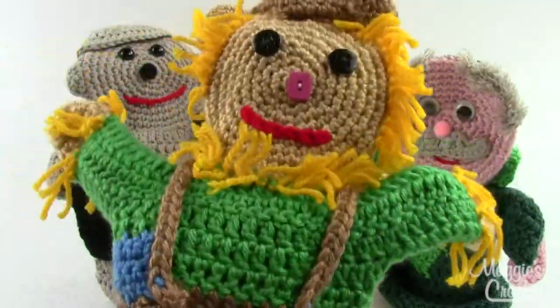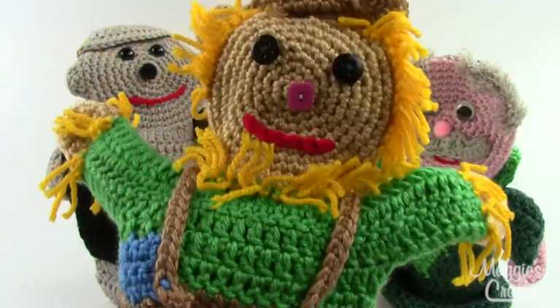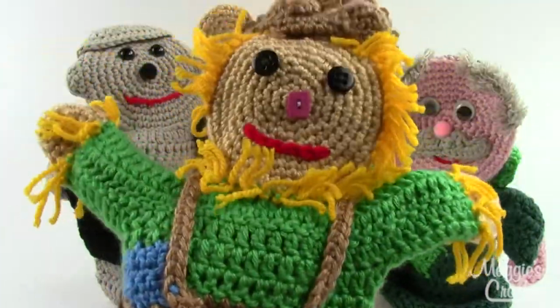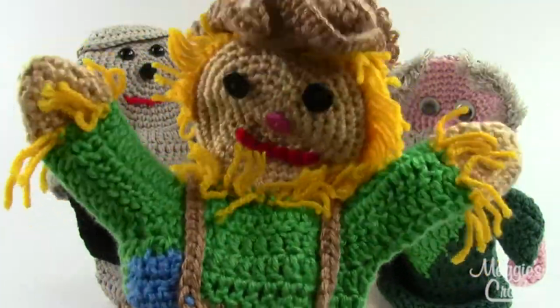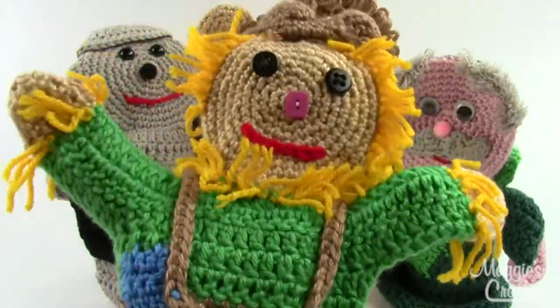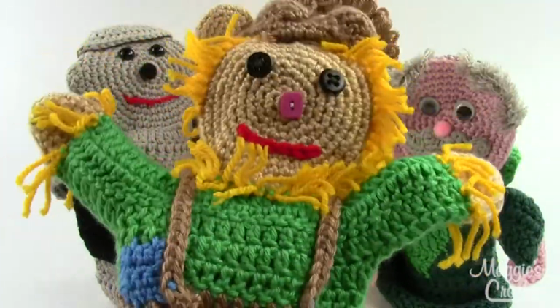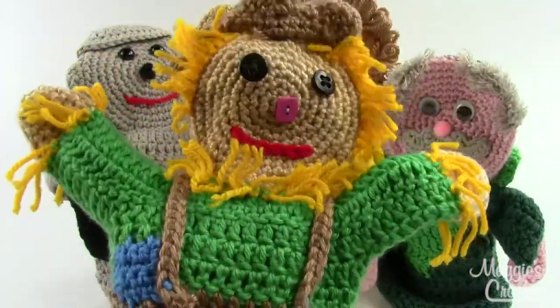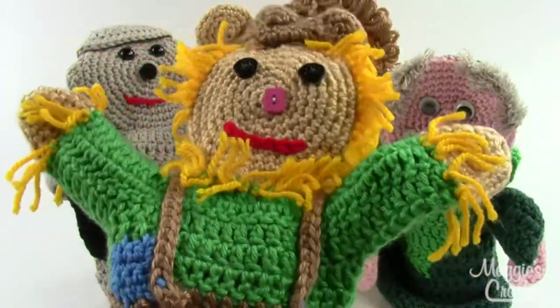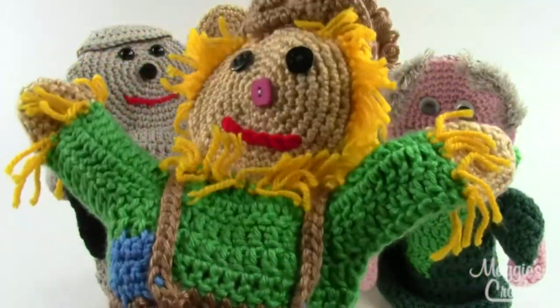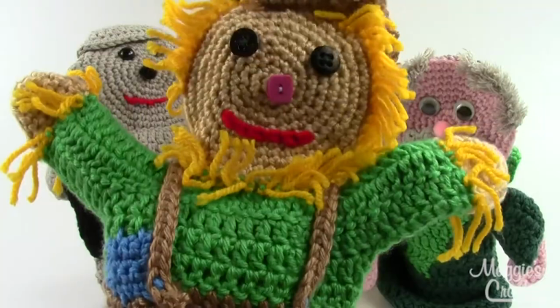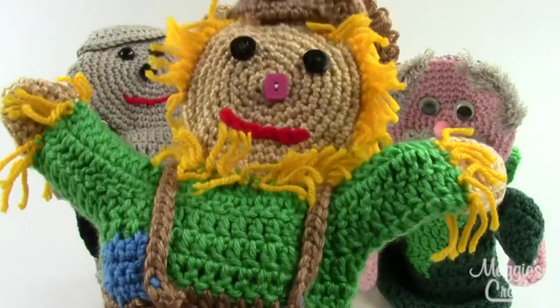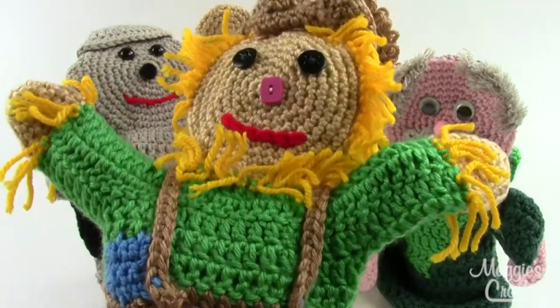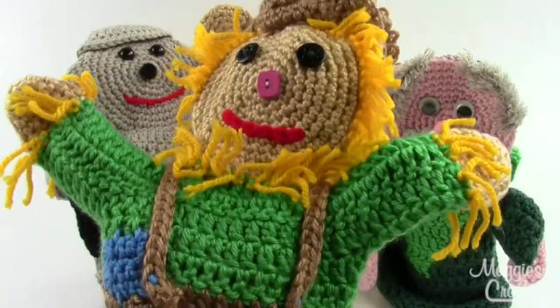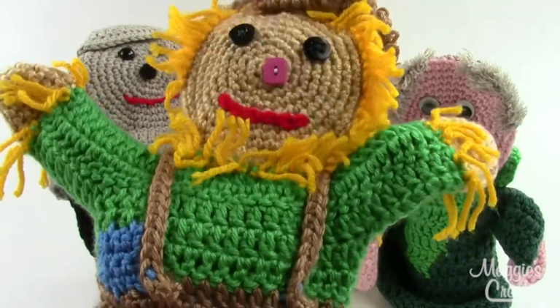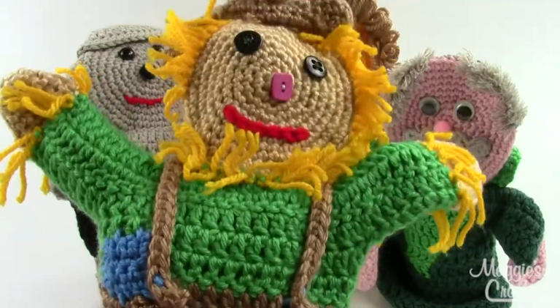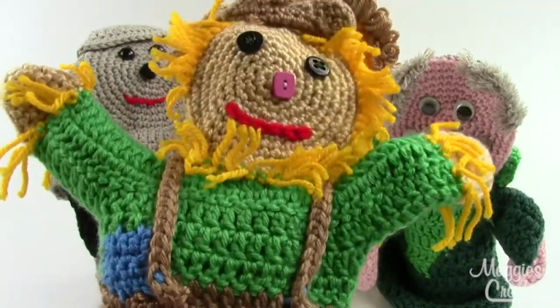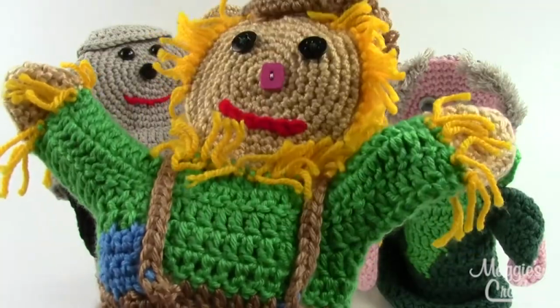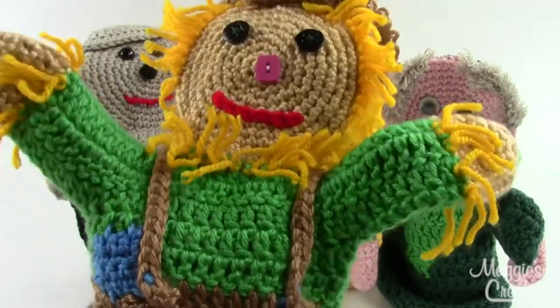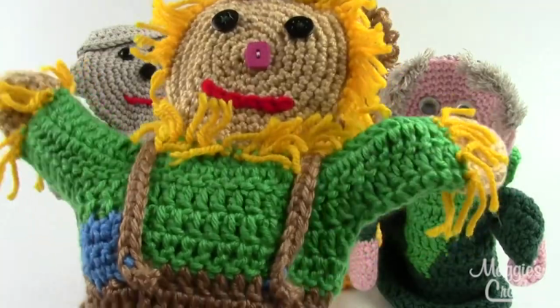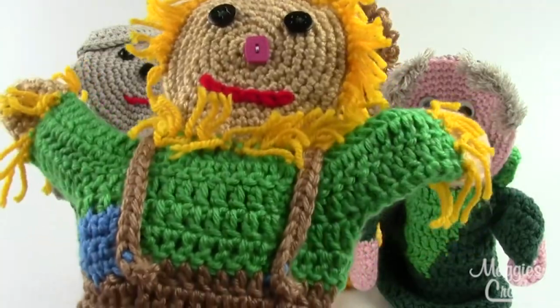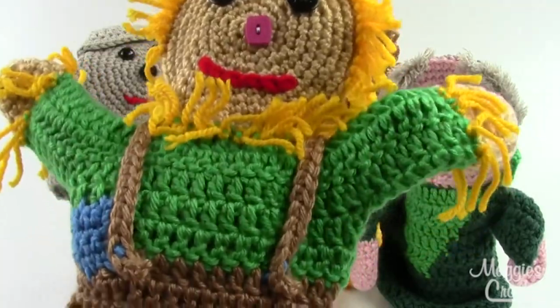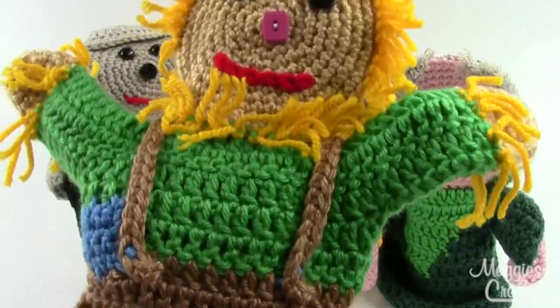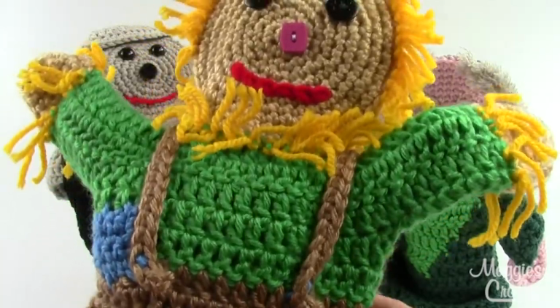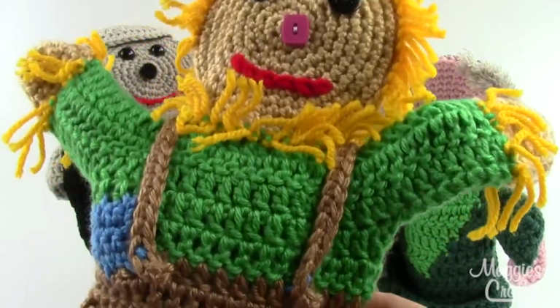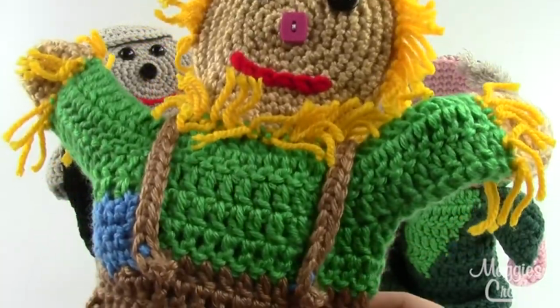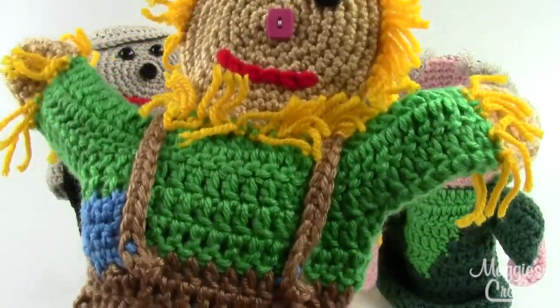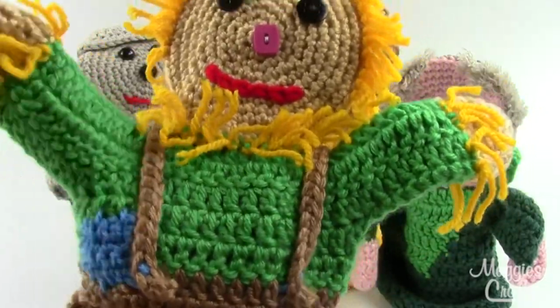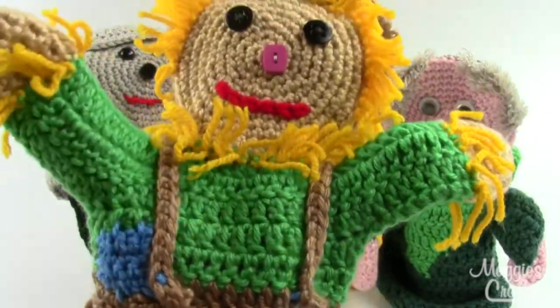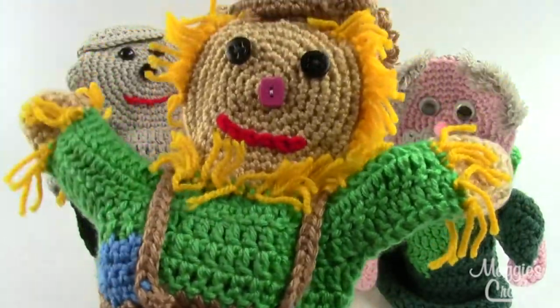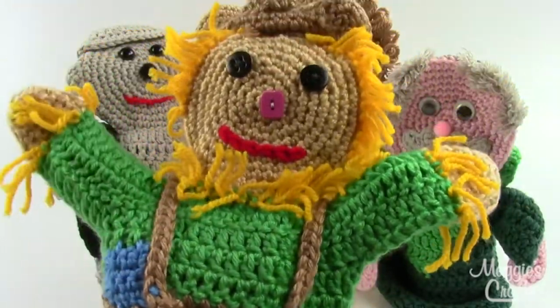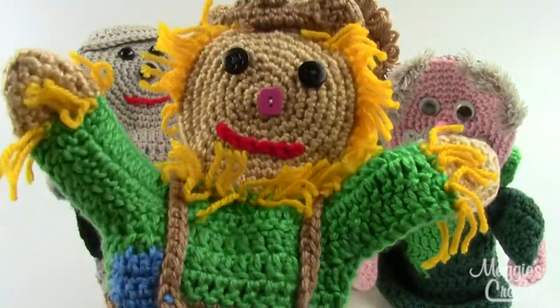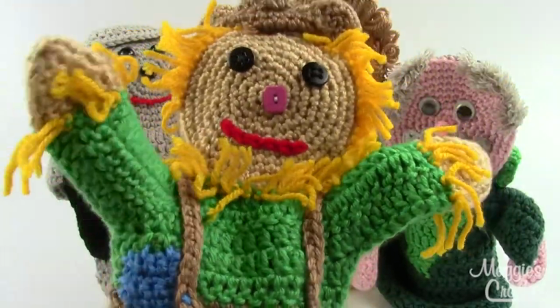If you're making it for kids though, I would definitely go with the sport weight yarn so that it's not quite as big for them.